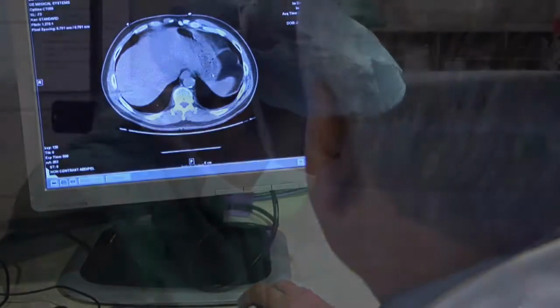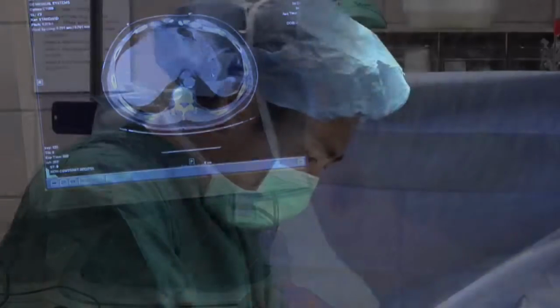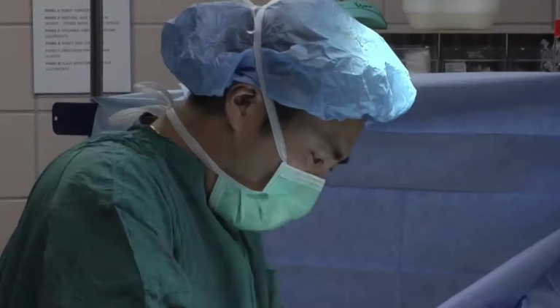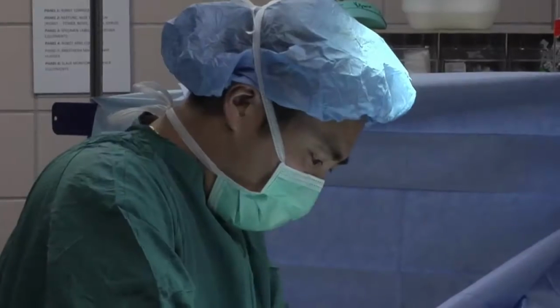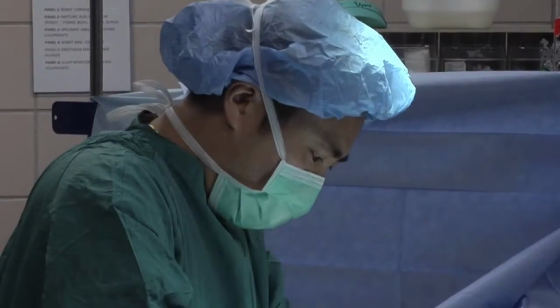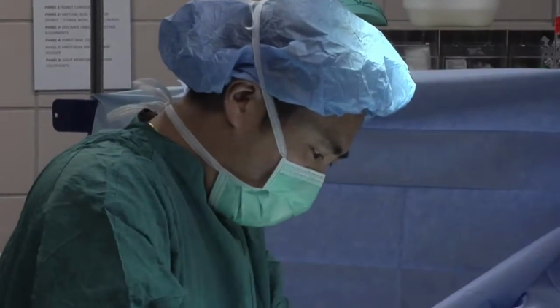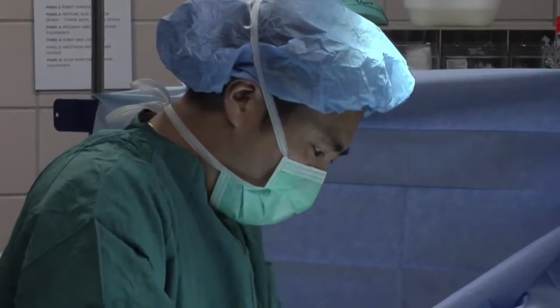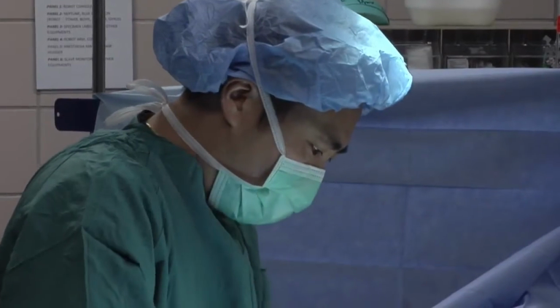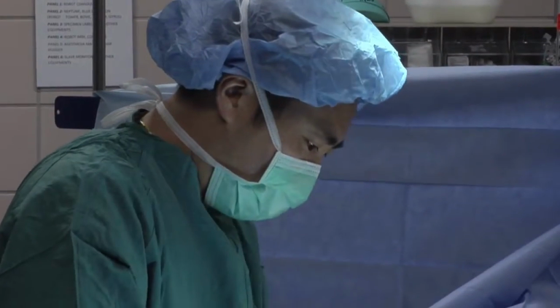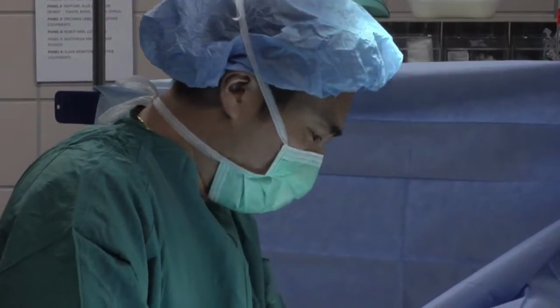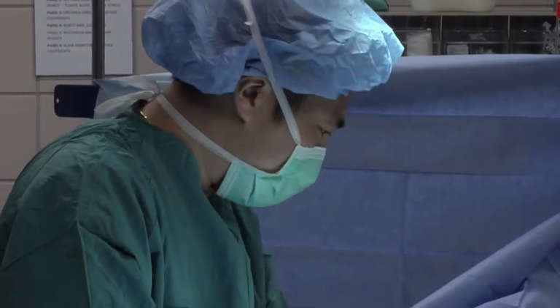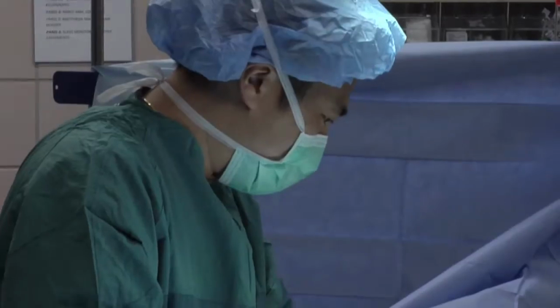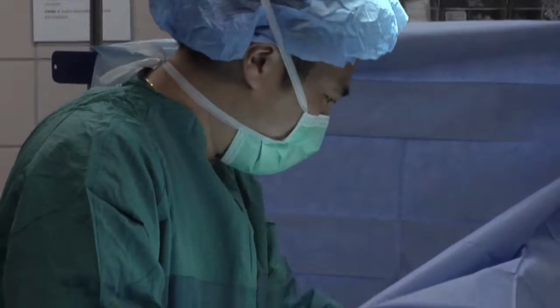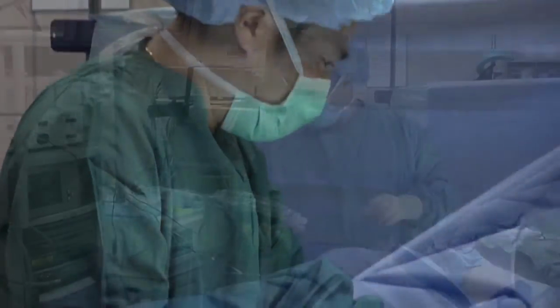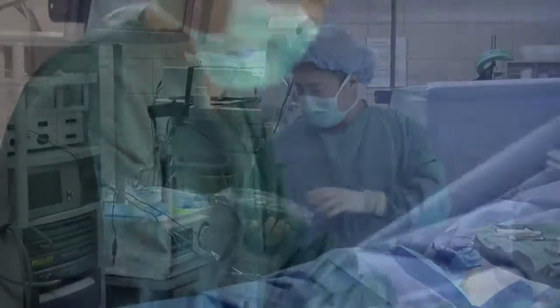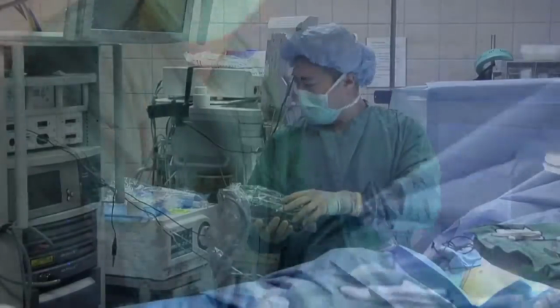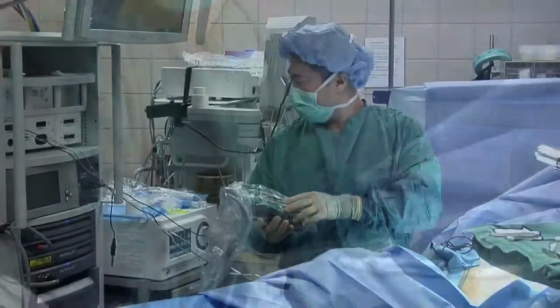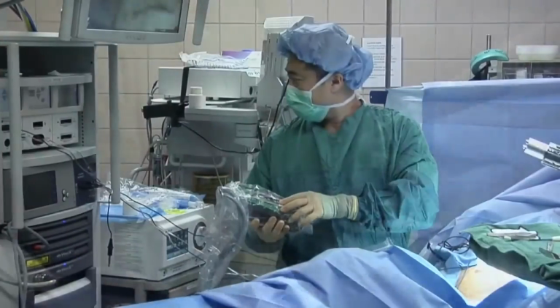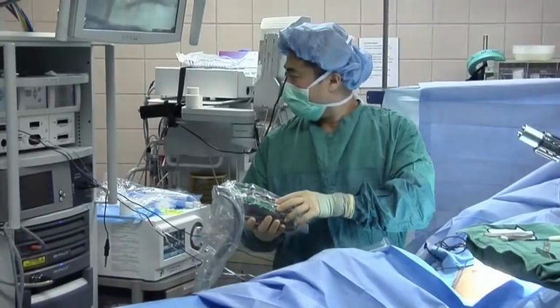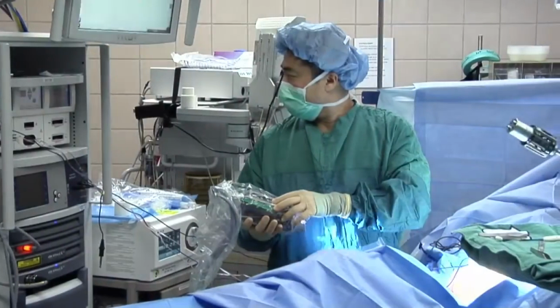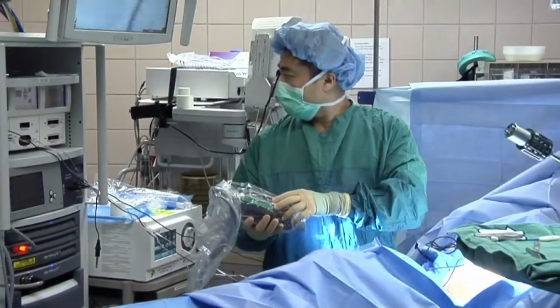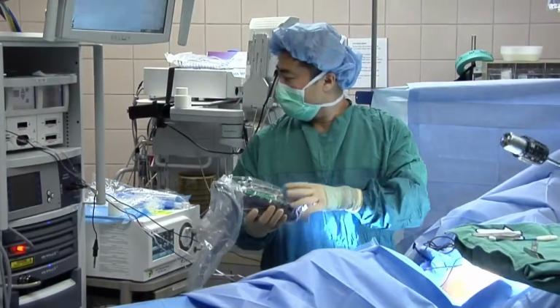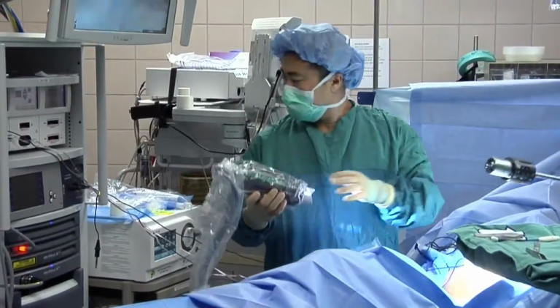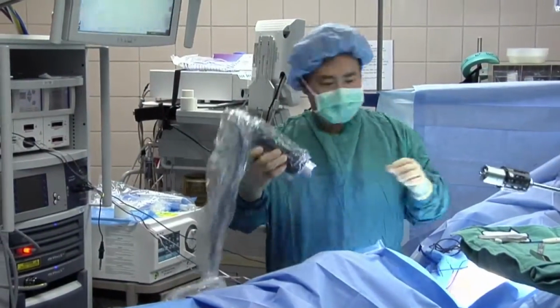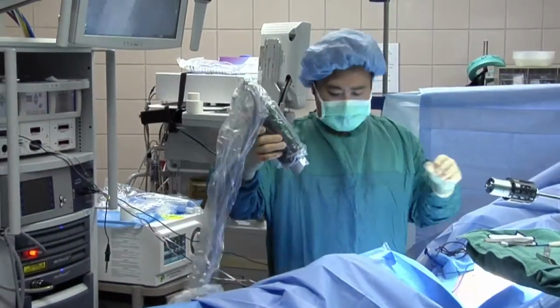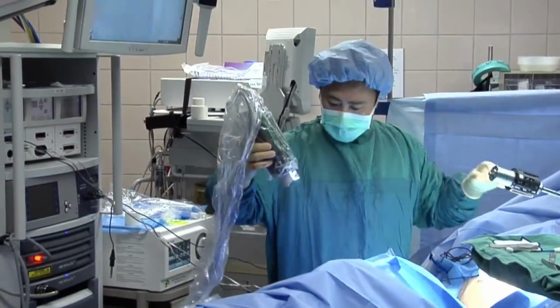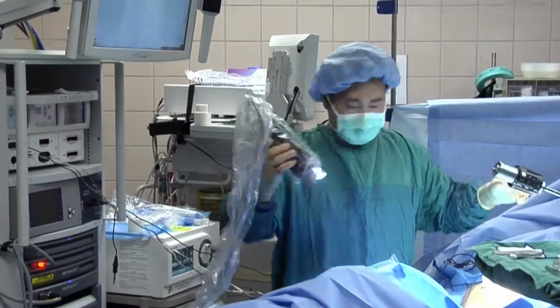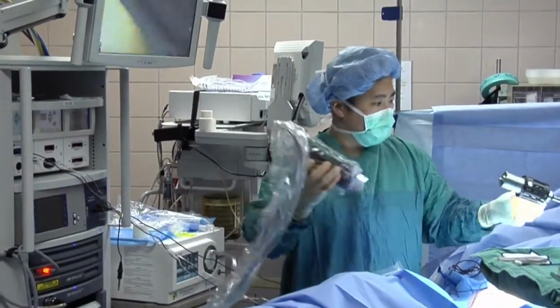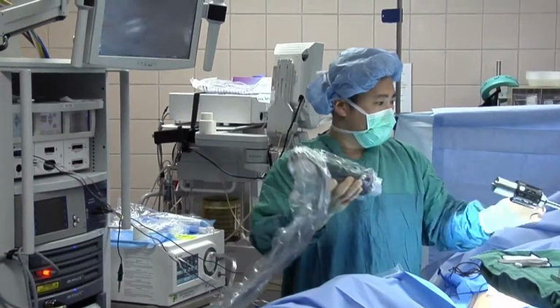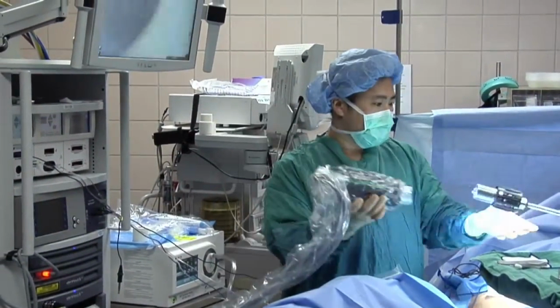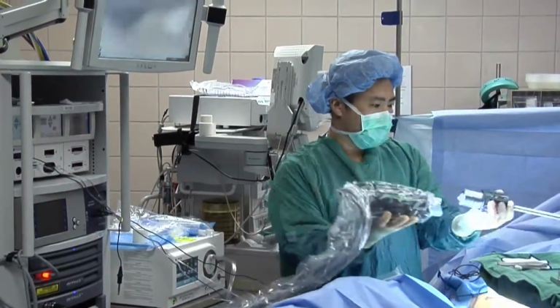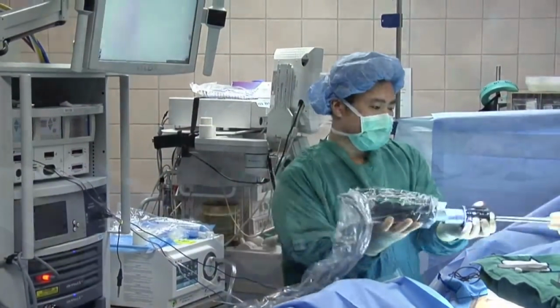To eliminate the pain and to avoid future complications, St. John's Regional Medical Center offers robotic hernia repair.